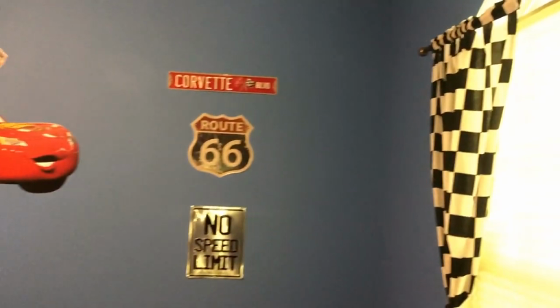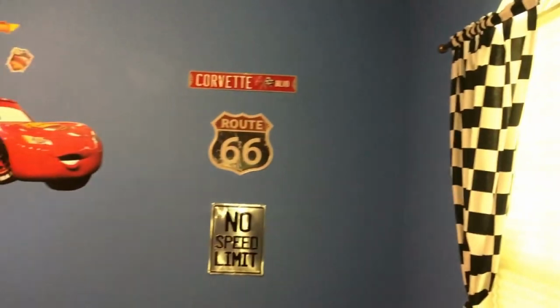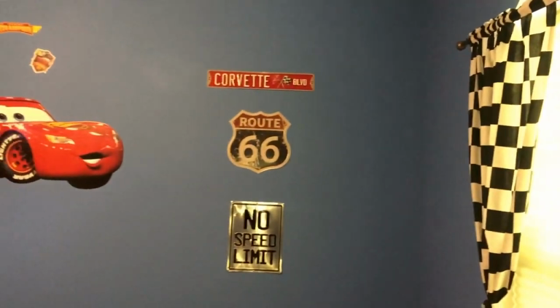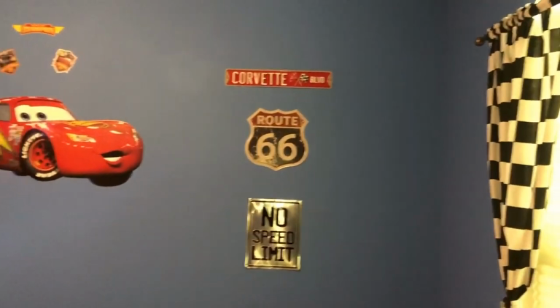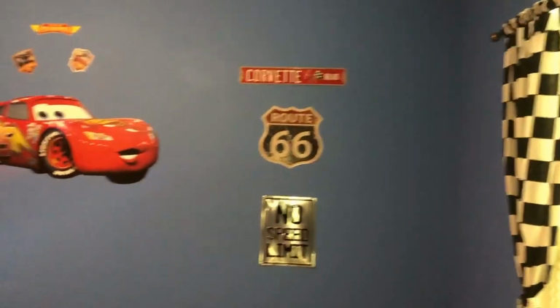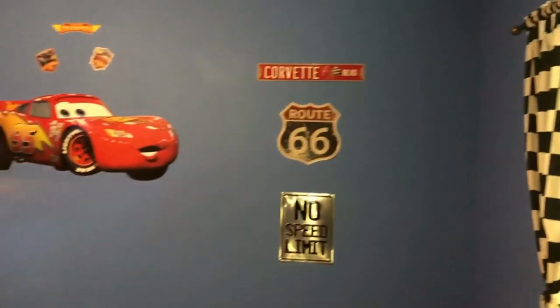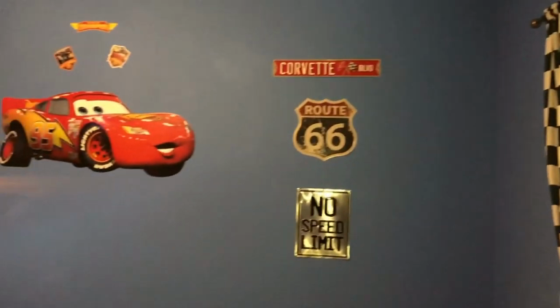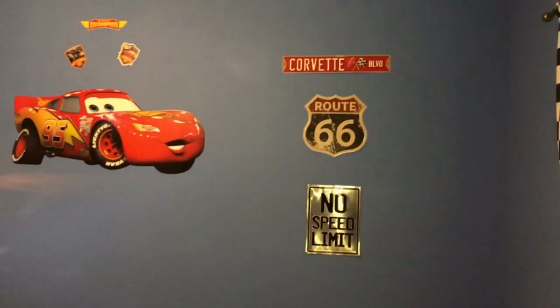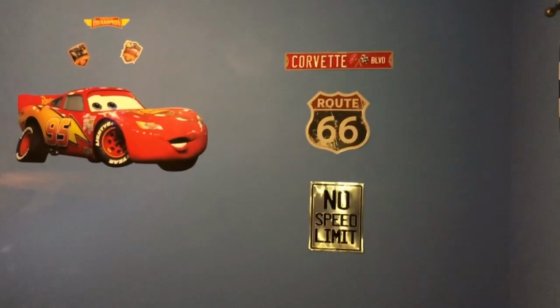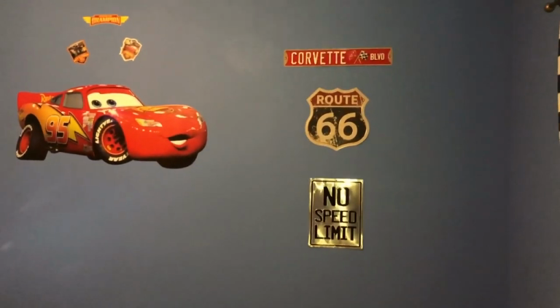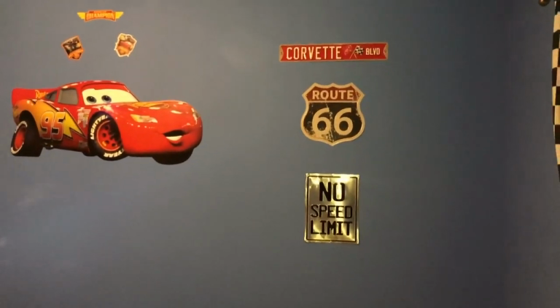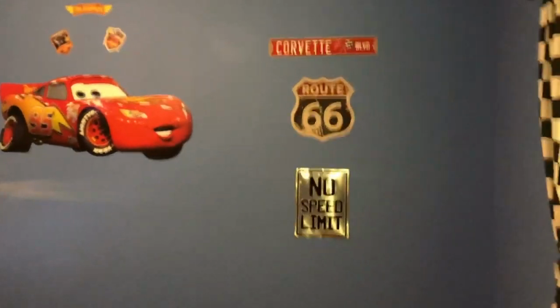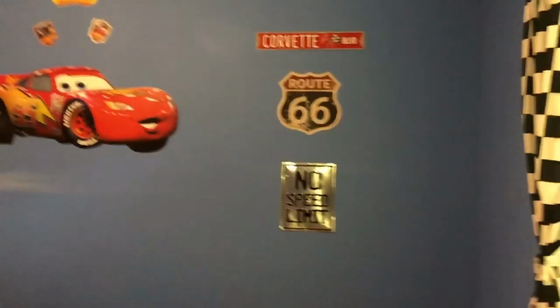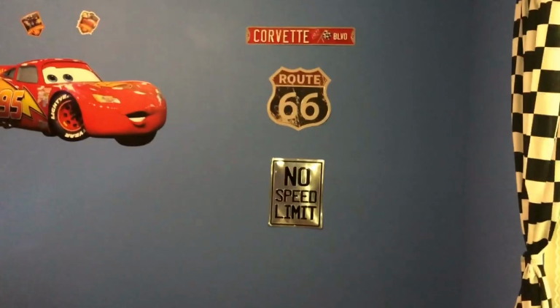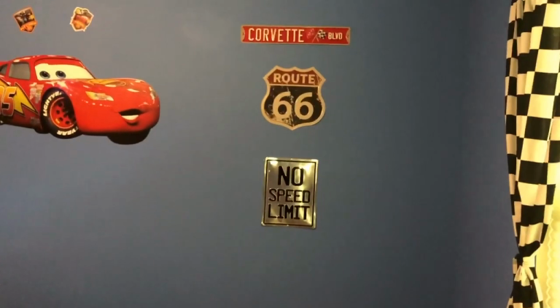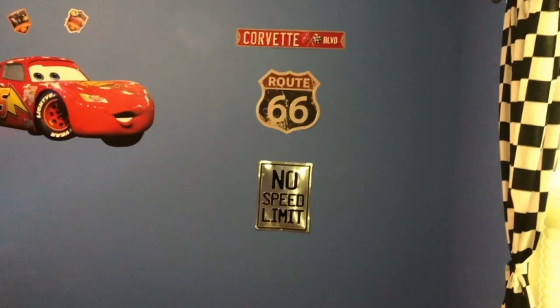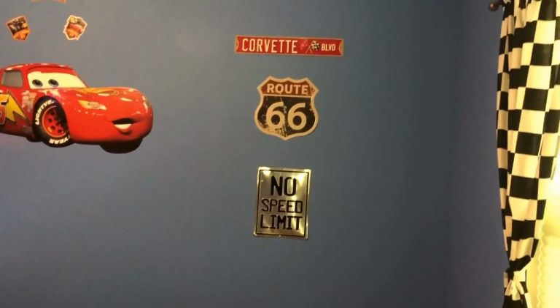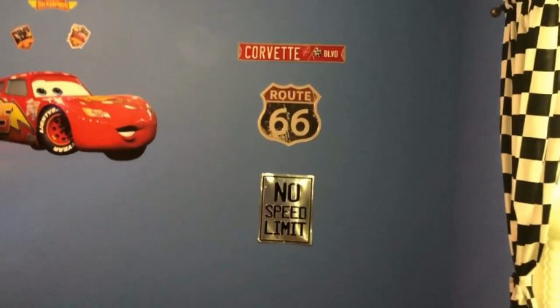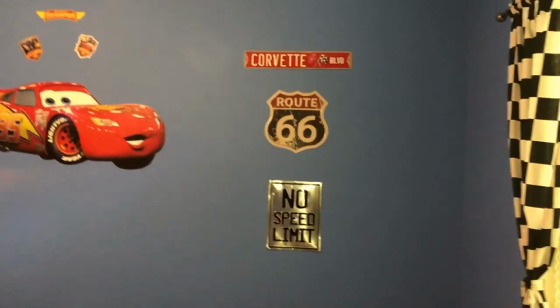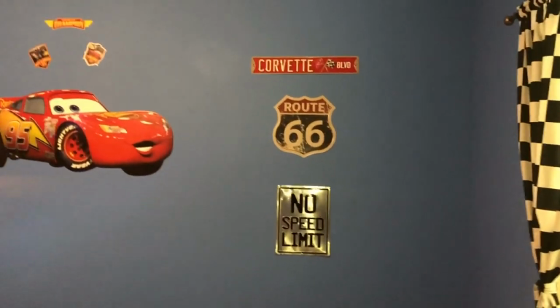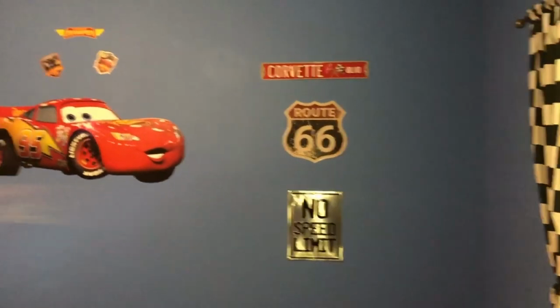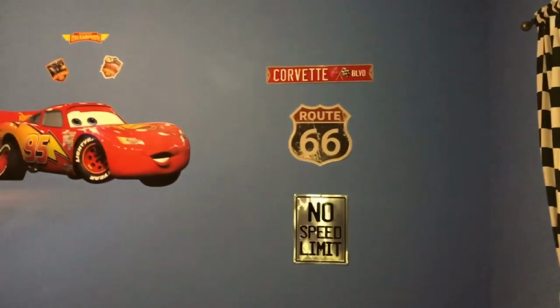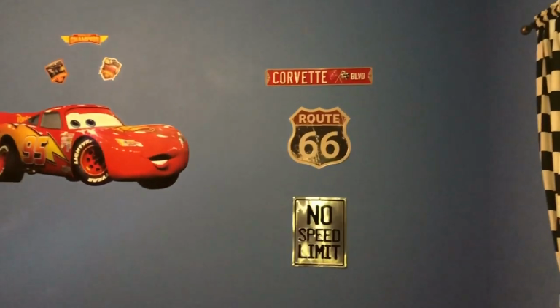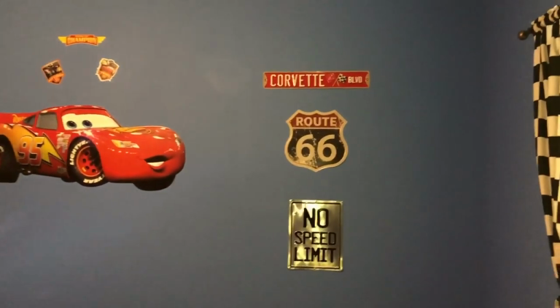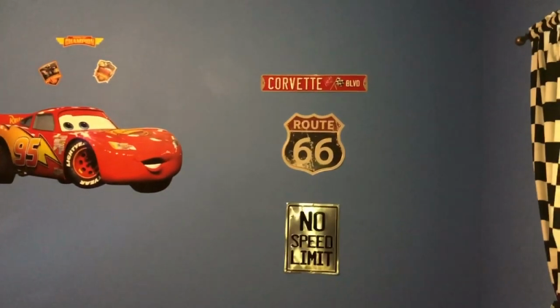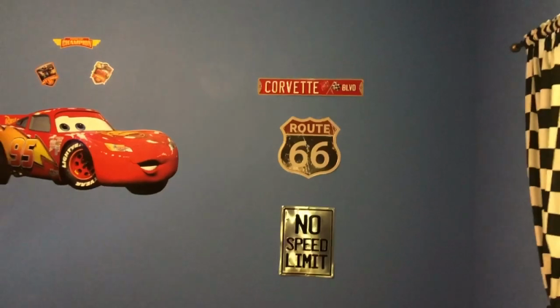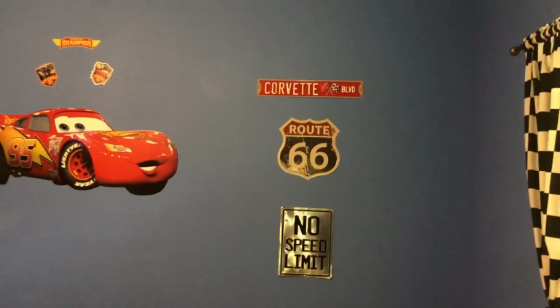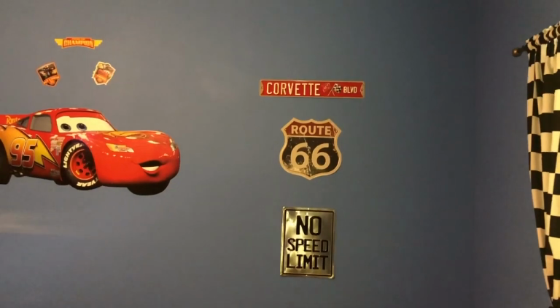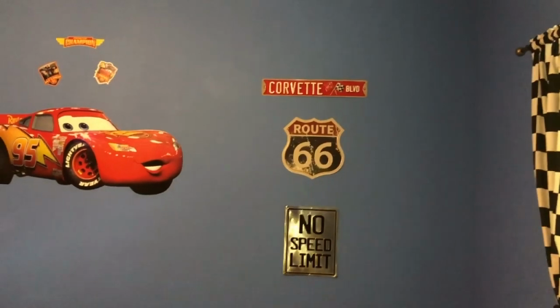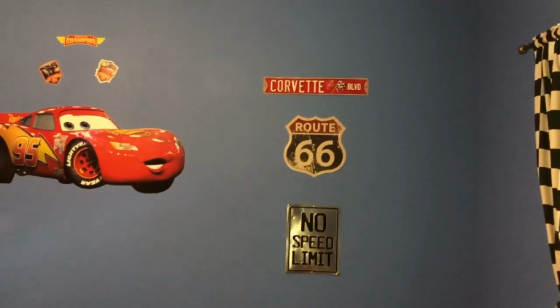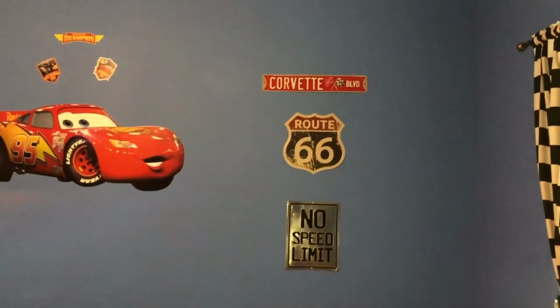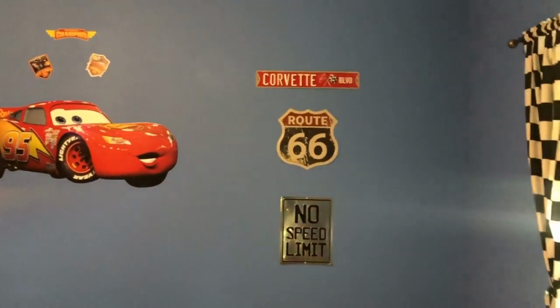What do you think about his room so far? Tell us in a comment down below.